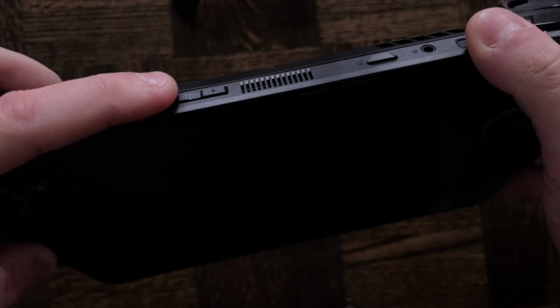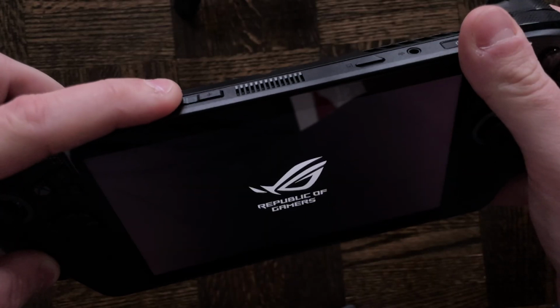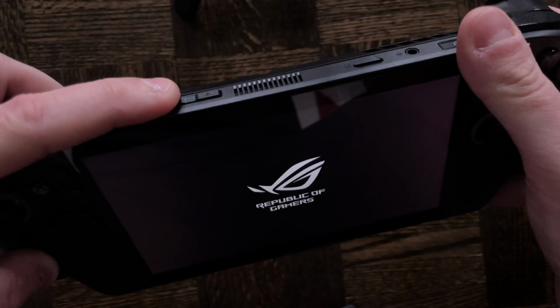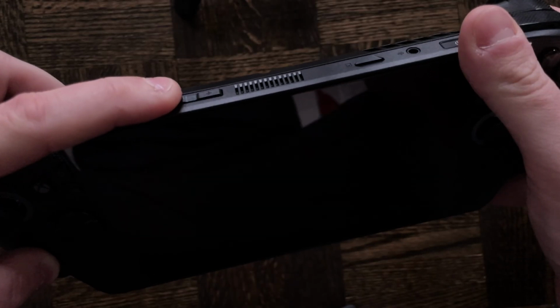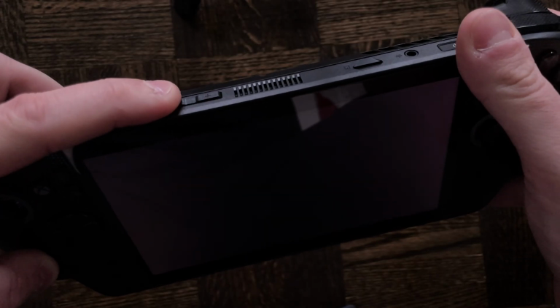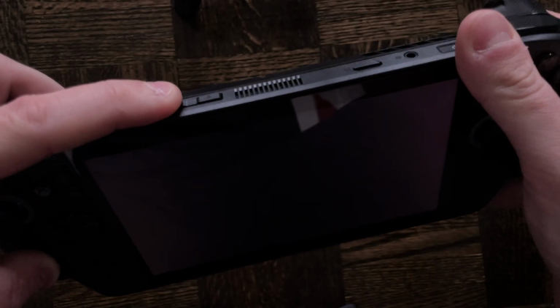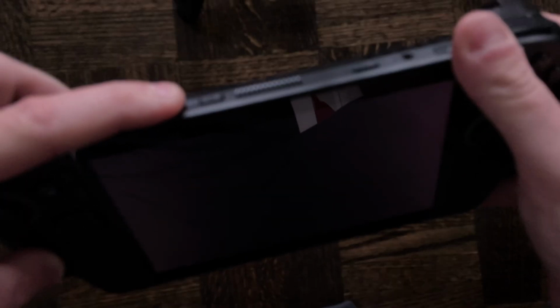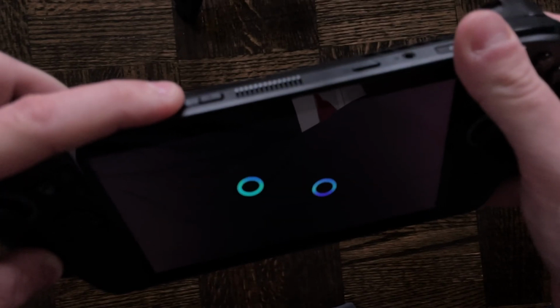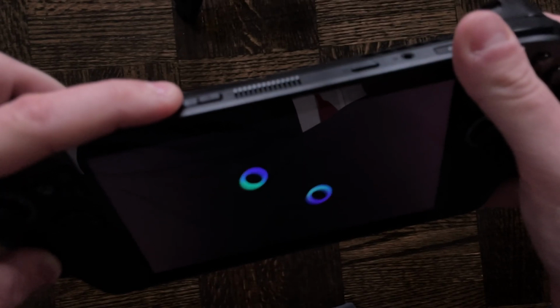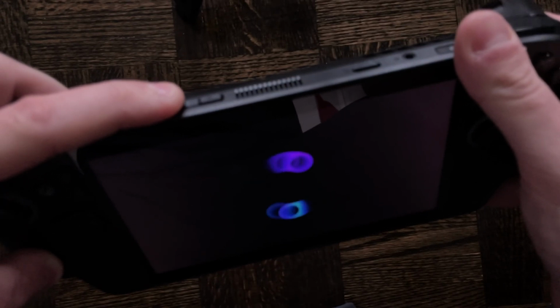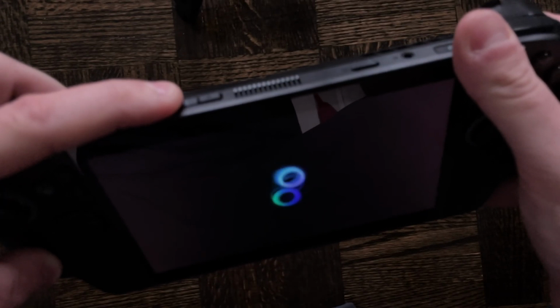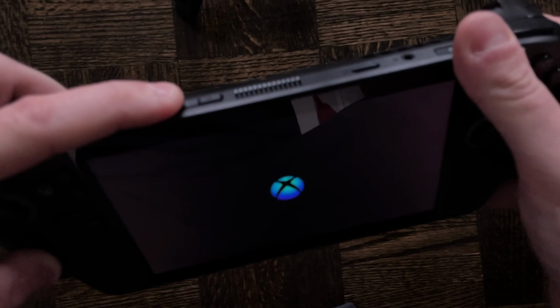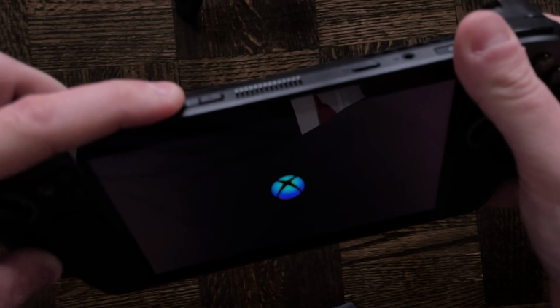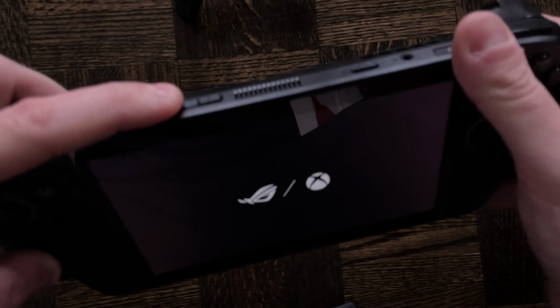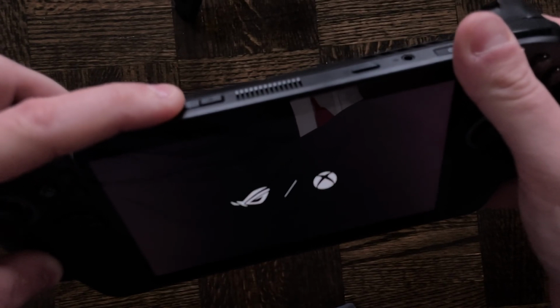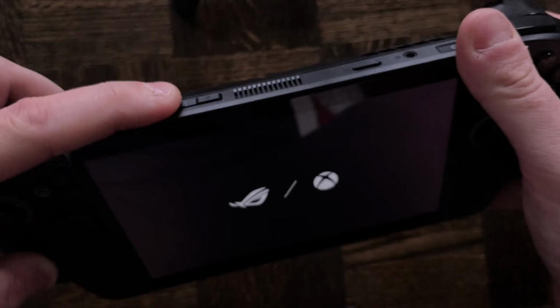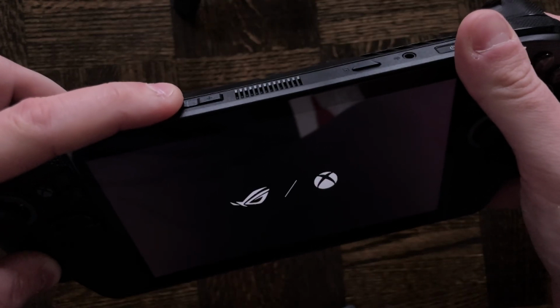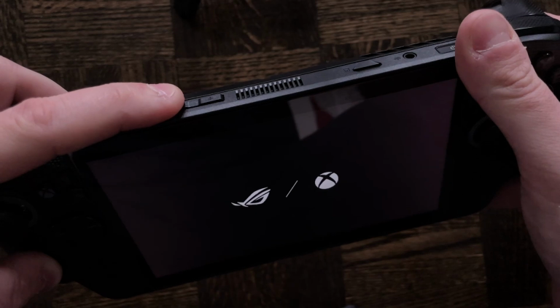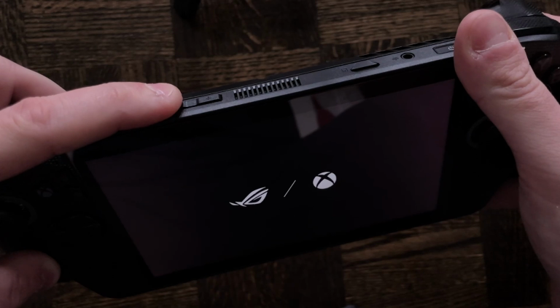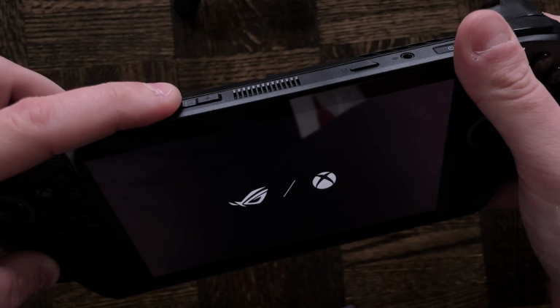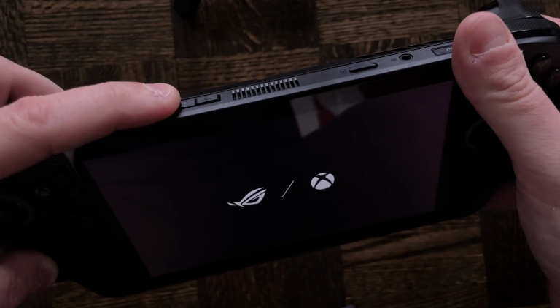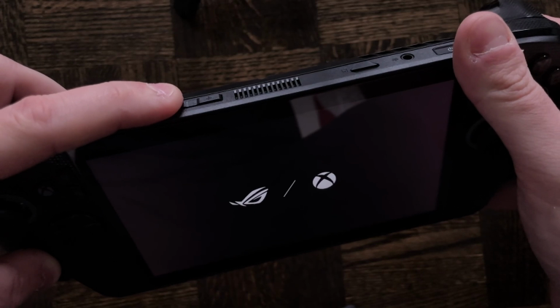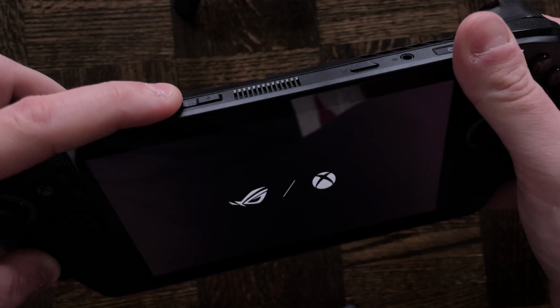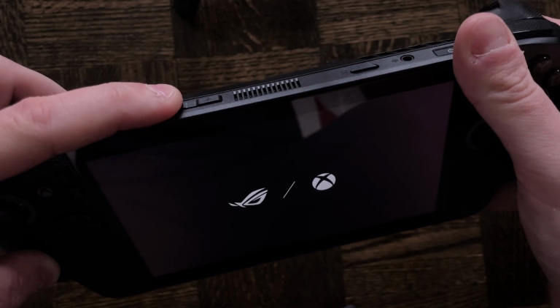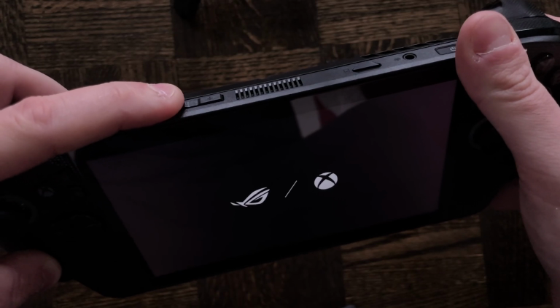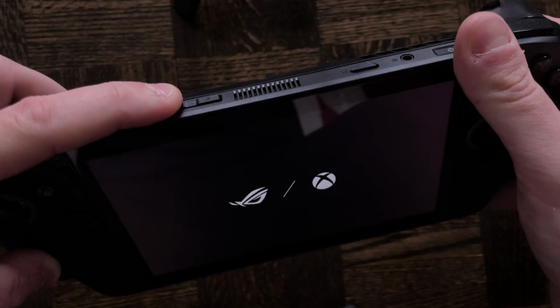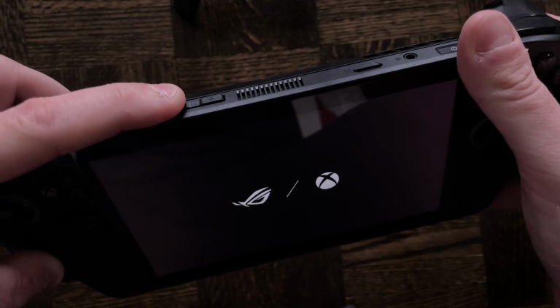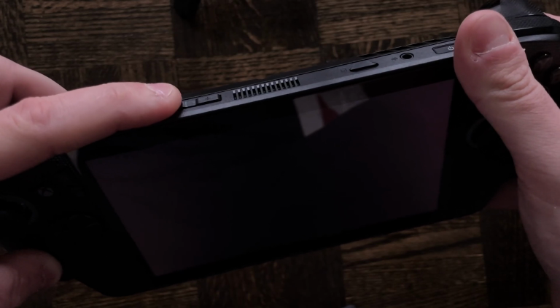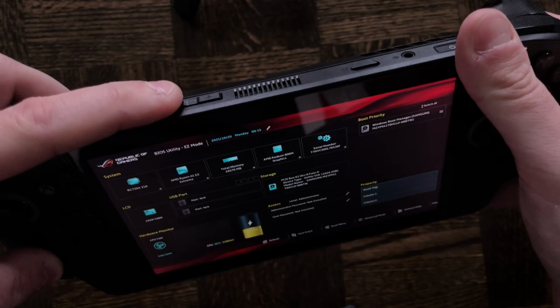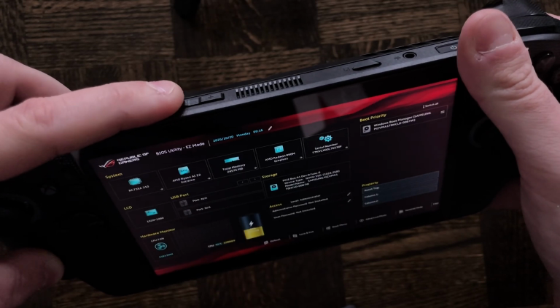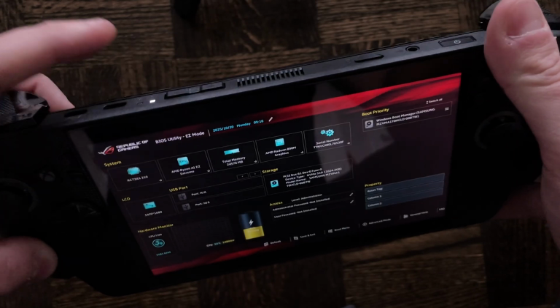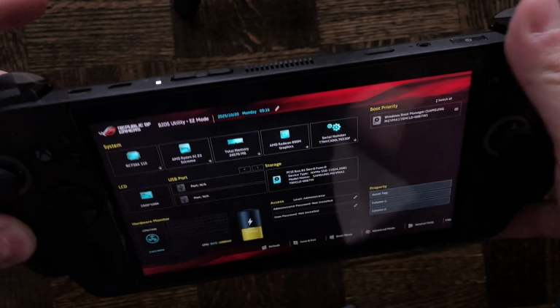Here you can see my handheld starting up and I'm spam pressing the down volume button. After a couple of seconds this will bring you into the BIOS.